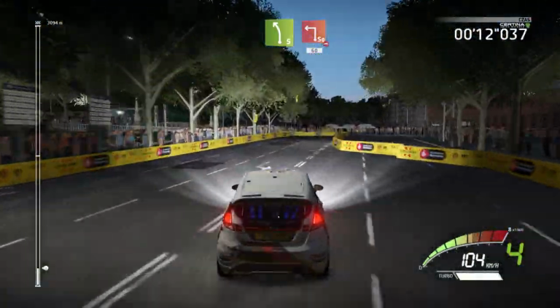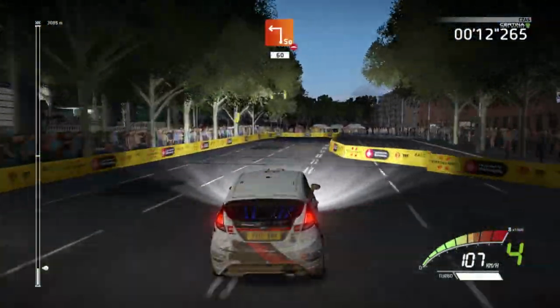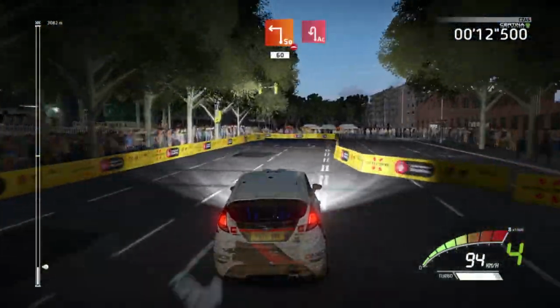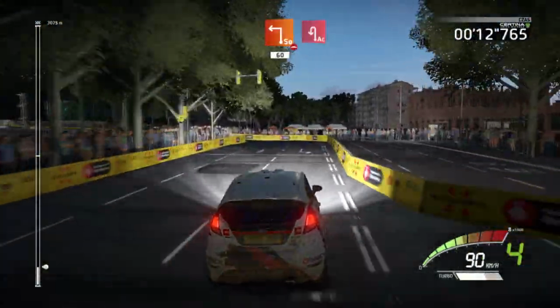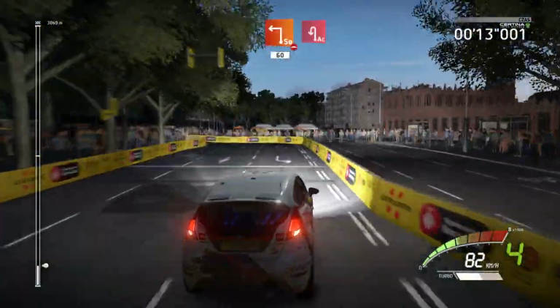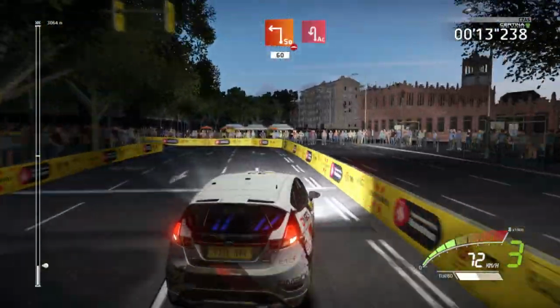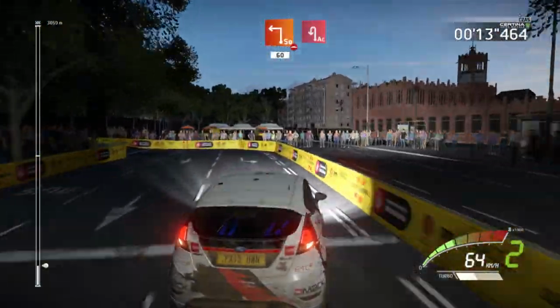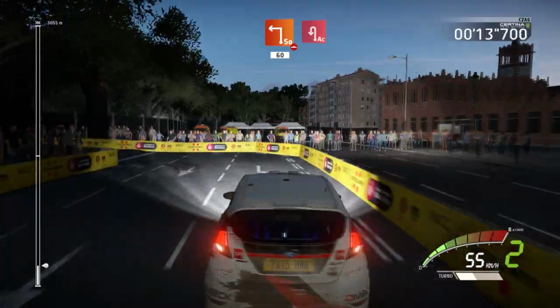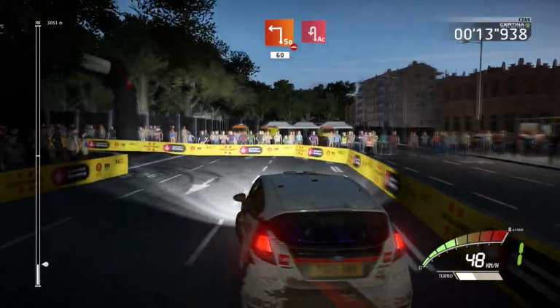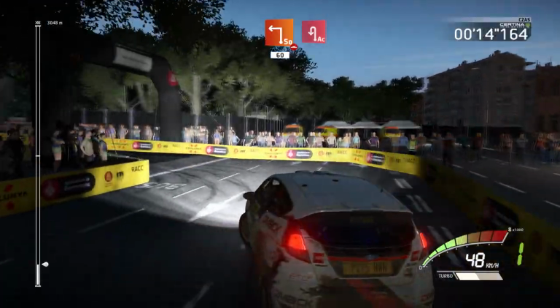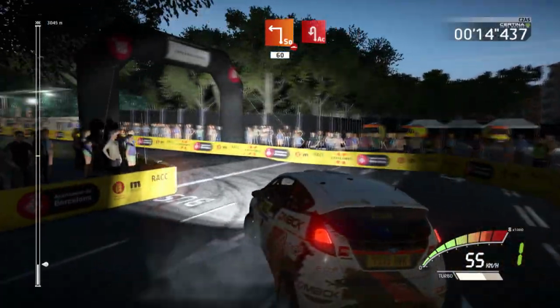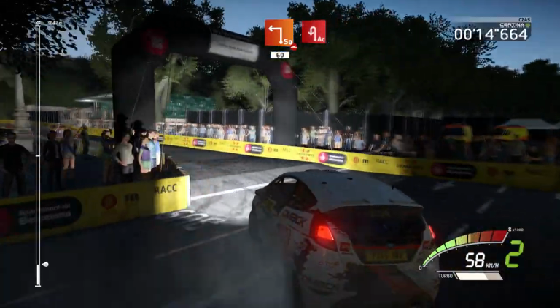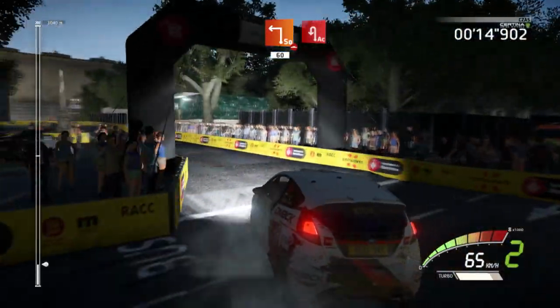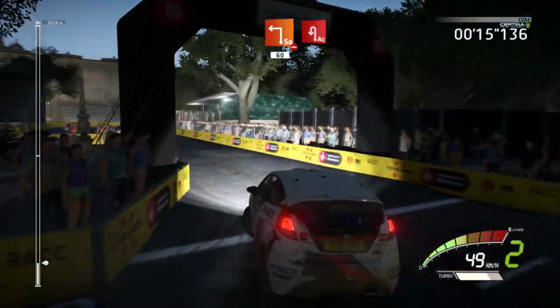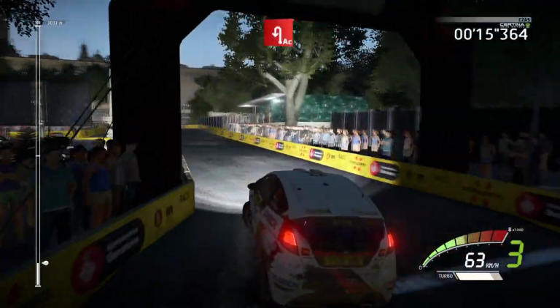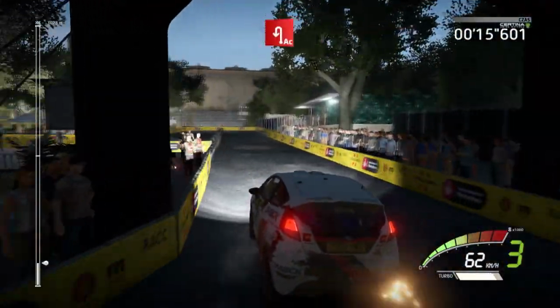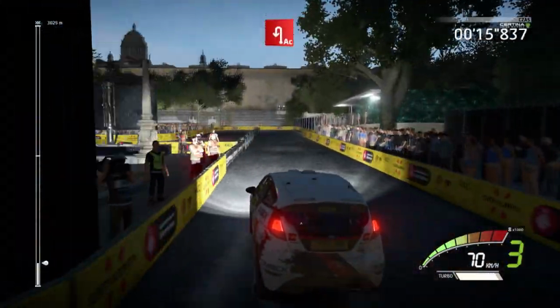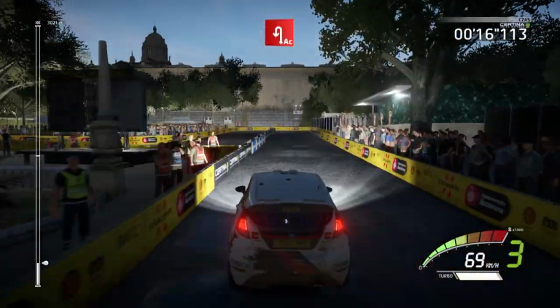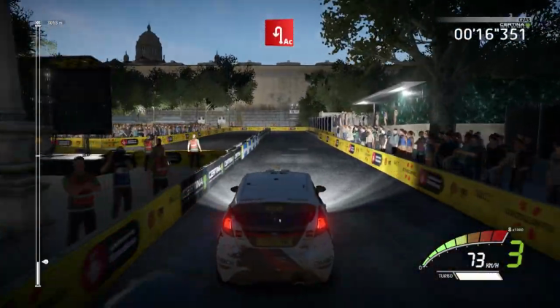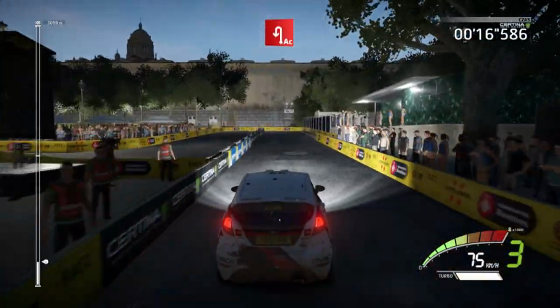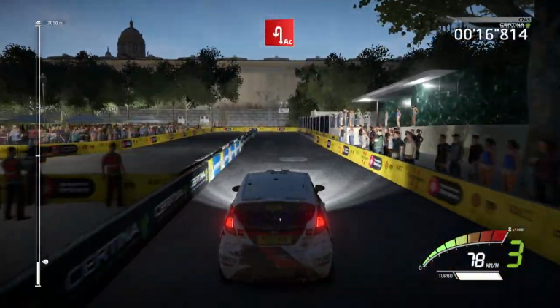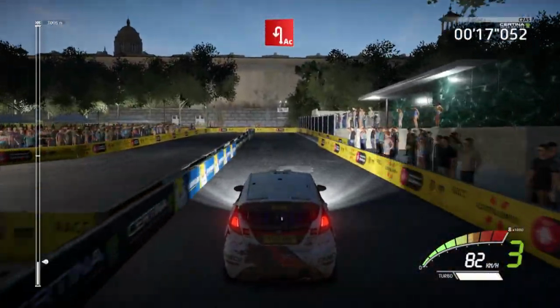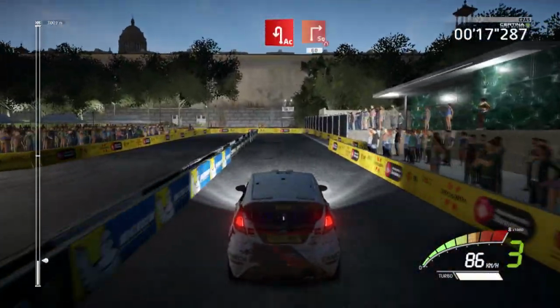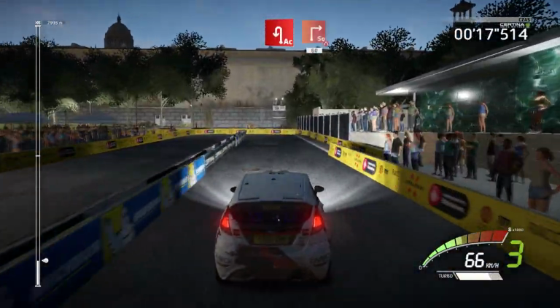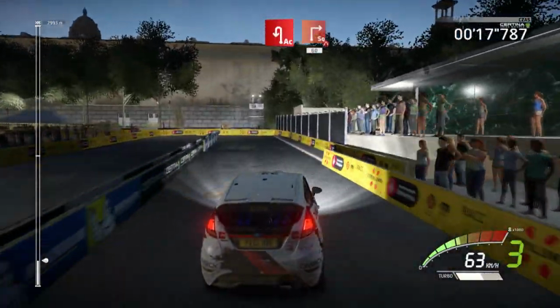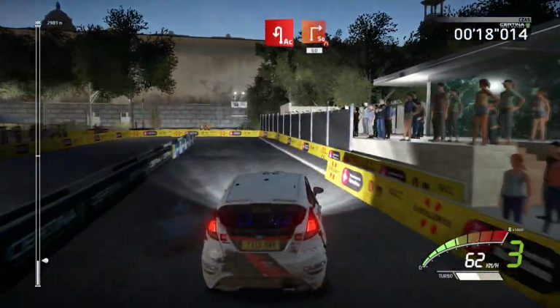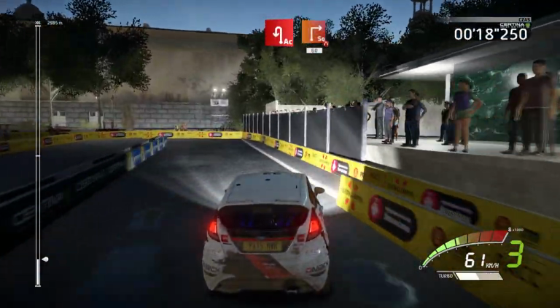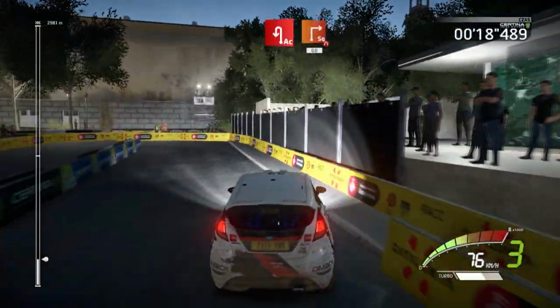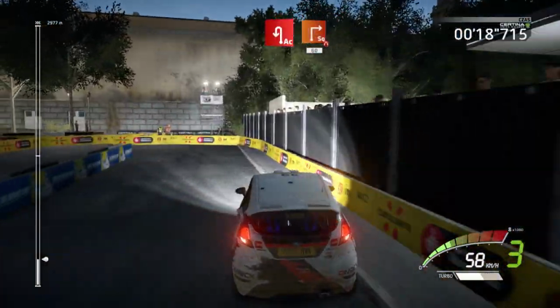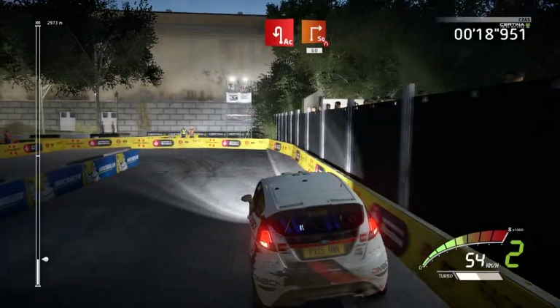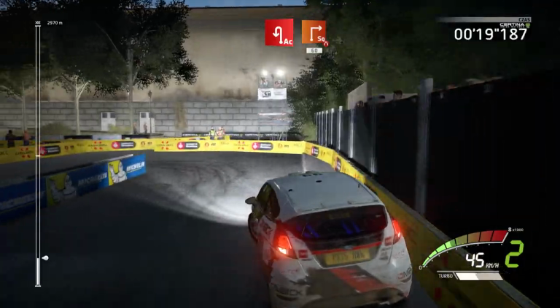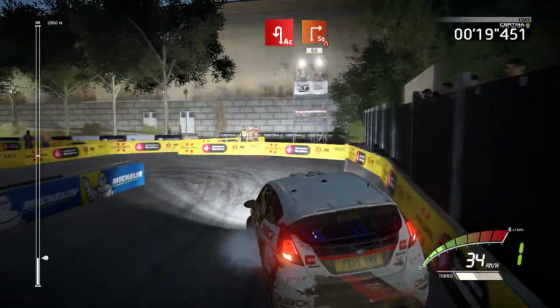Acute hairpin left. And square right, narrows, 60.